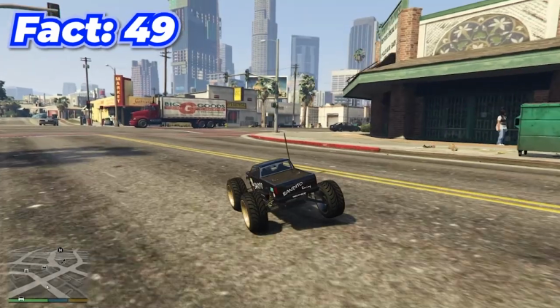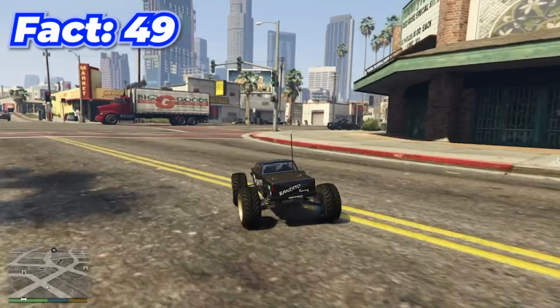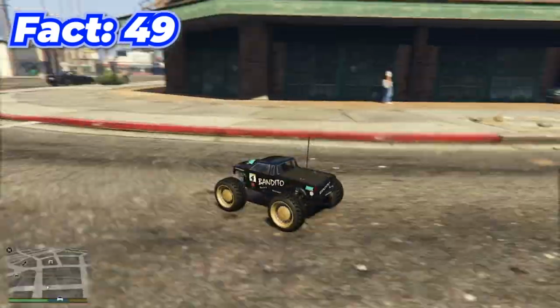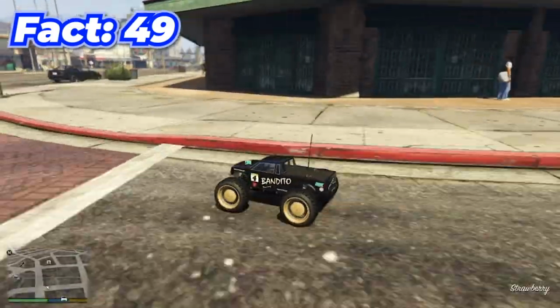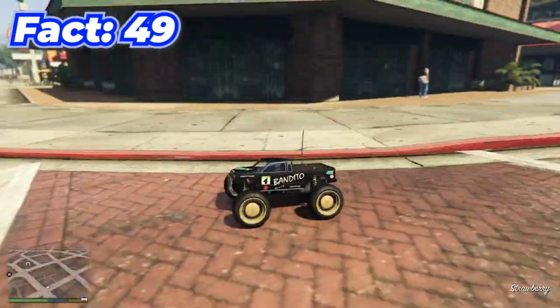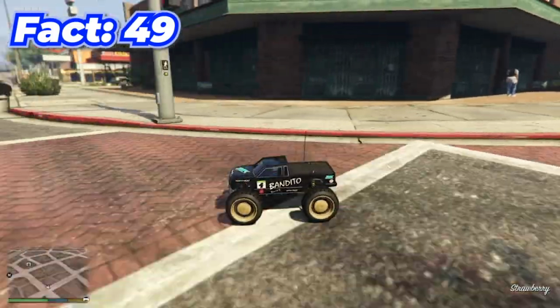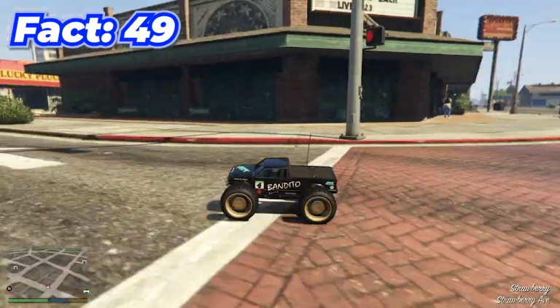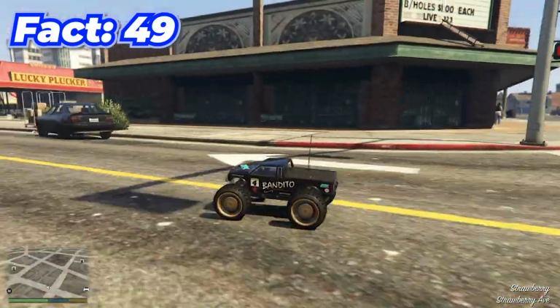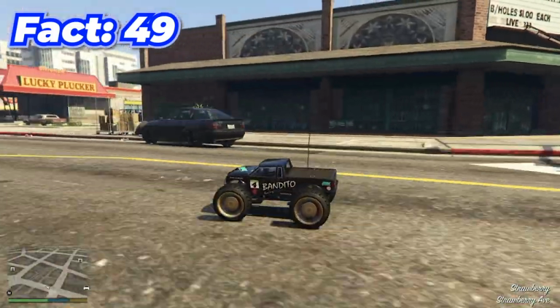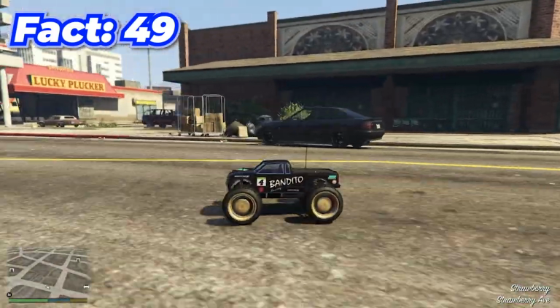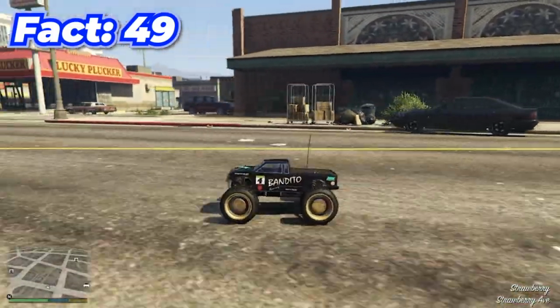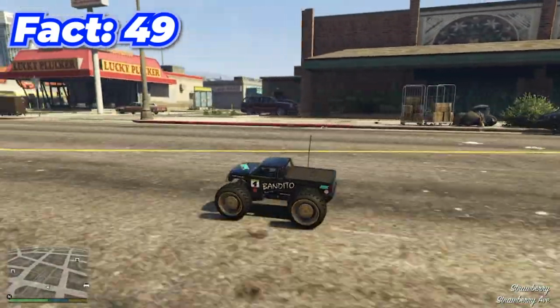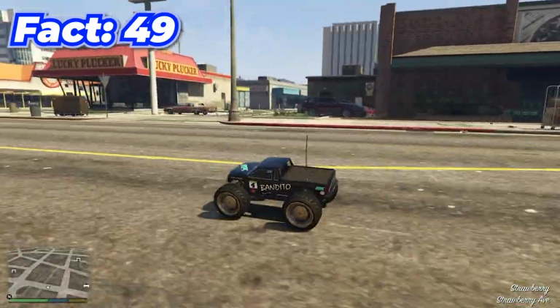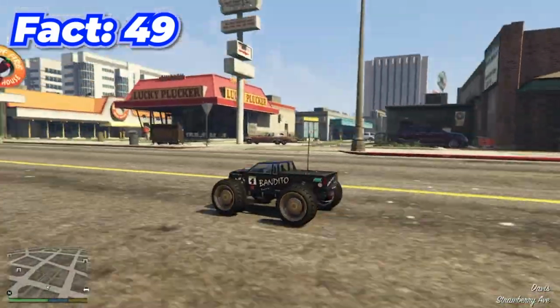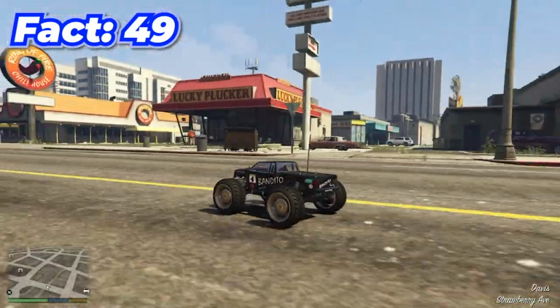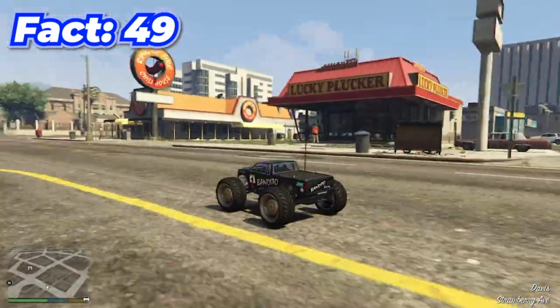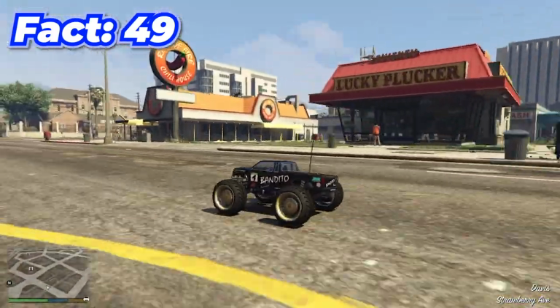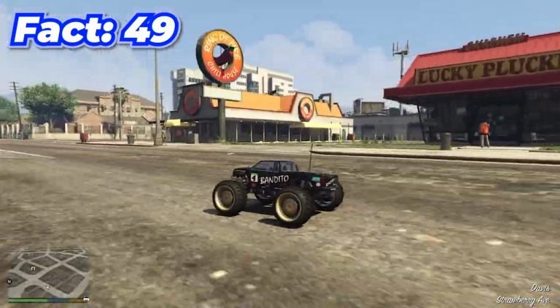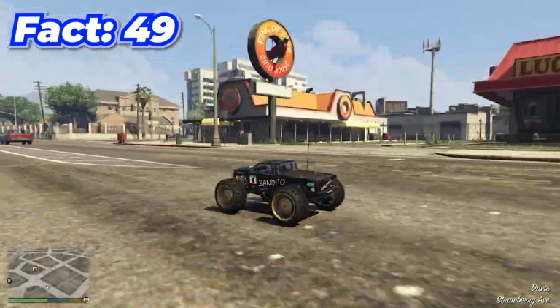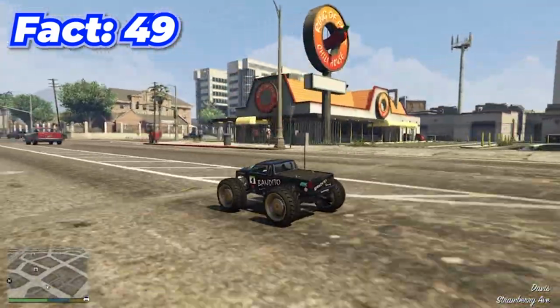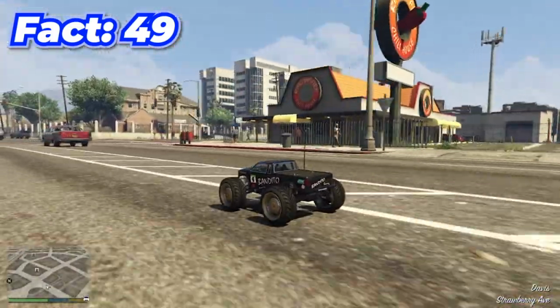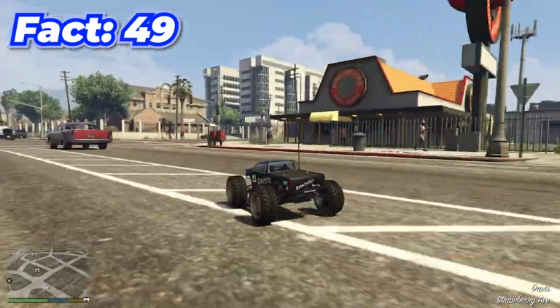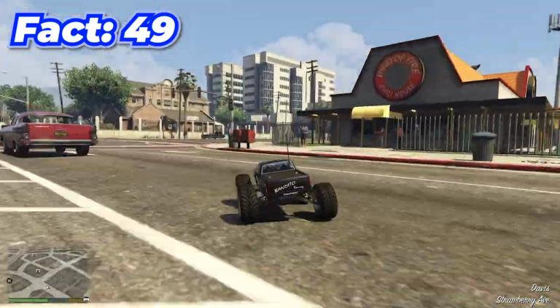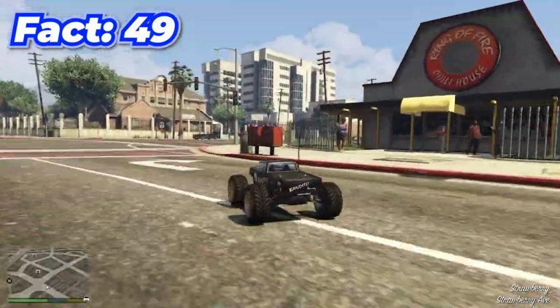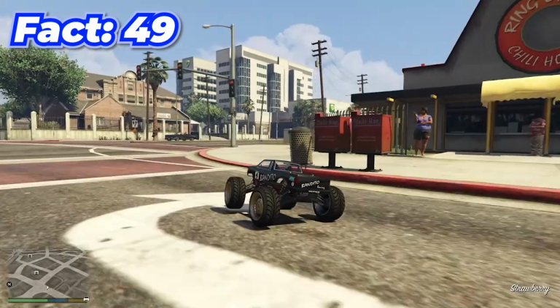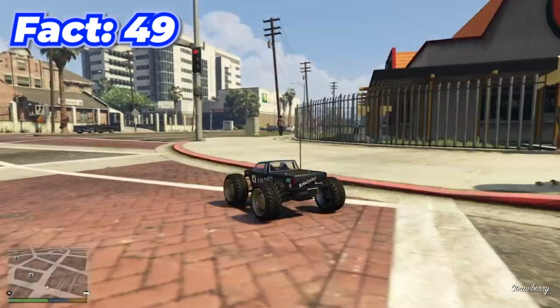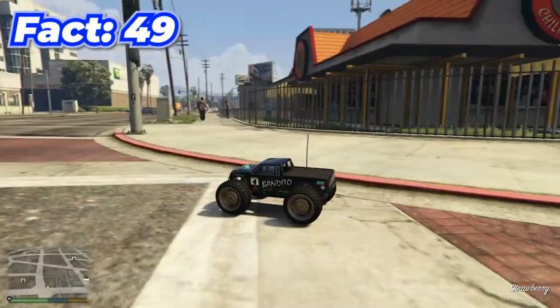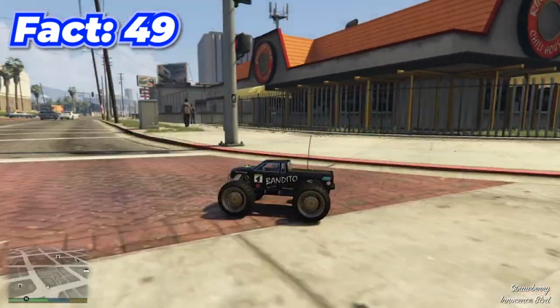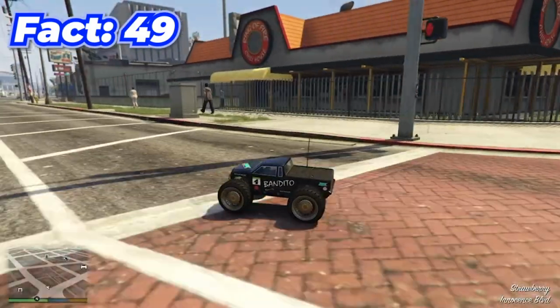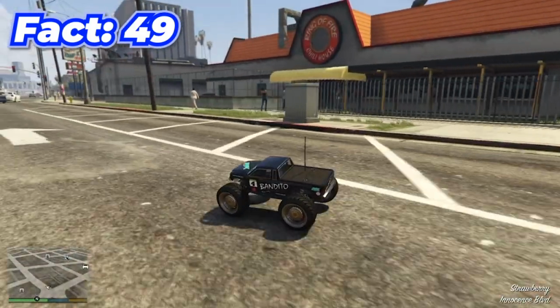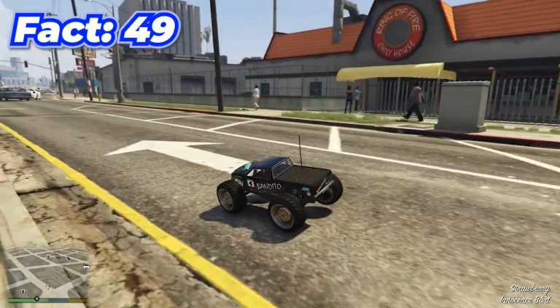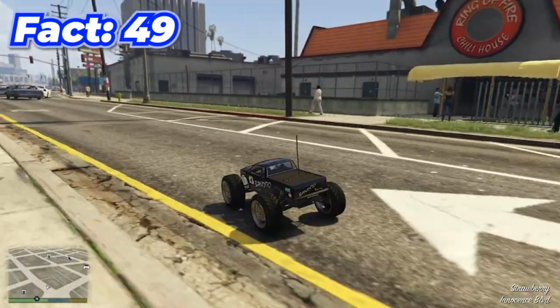You're not supposed to be able to, but there are ways to put F1 or Benny's wheels on the RC Bandito, which is pretty funny looking.